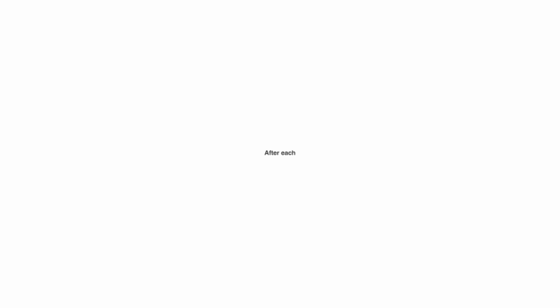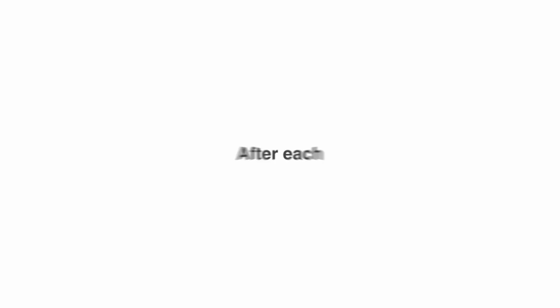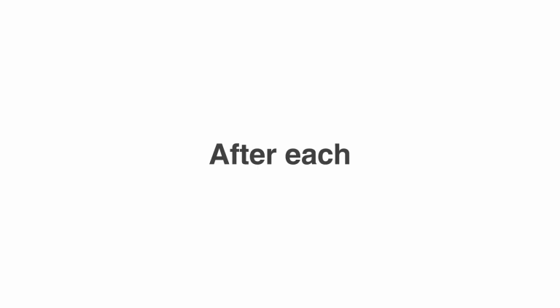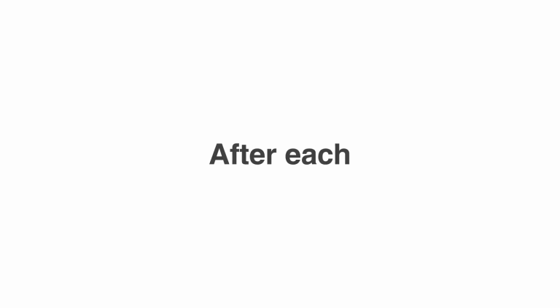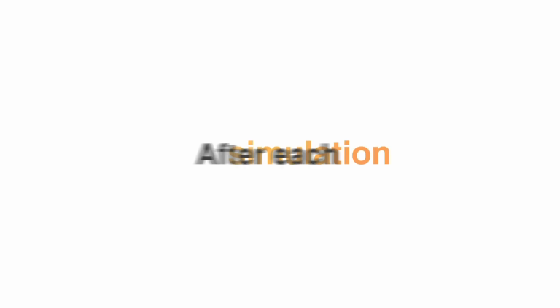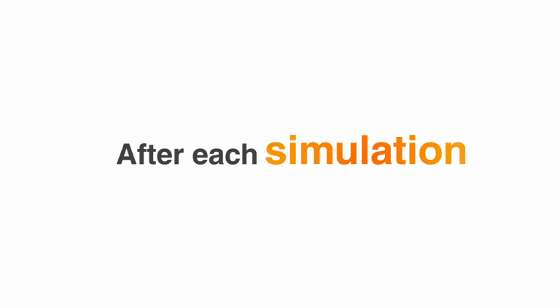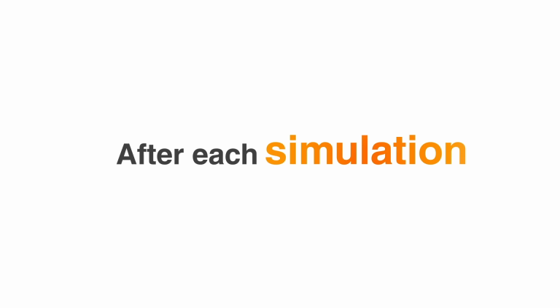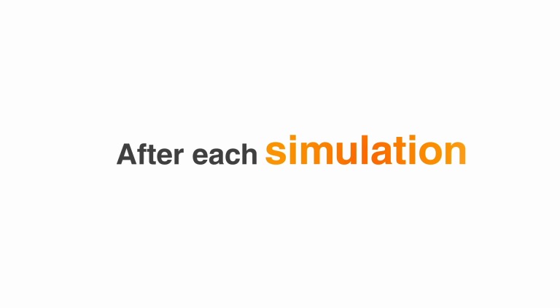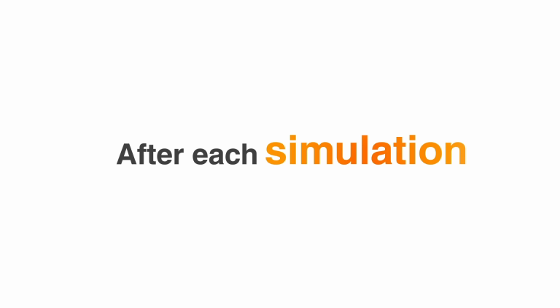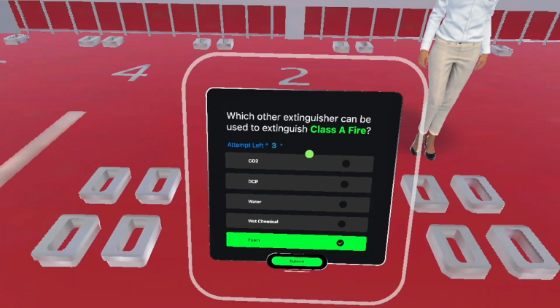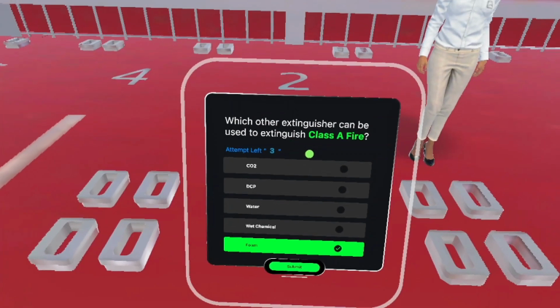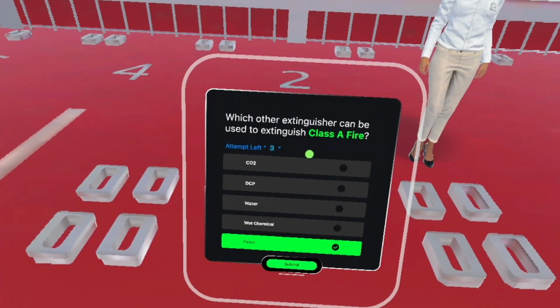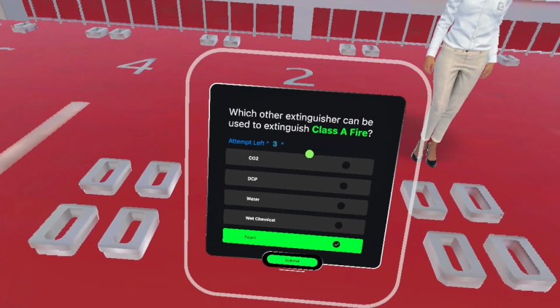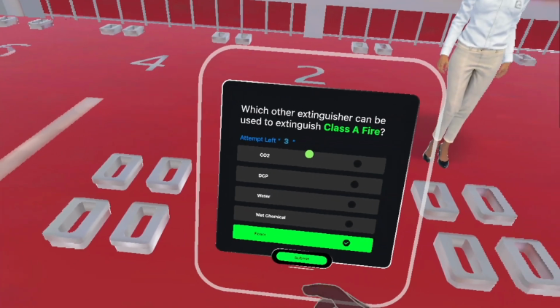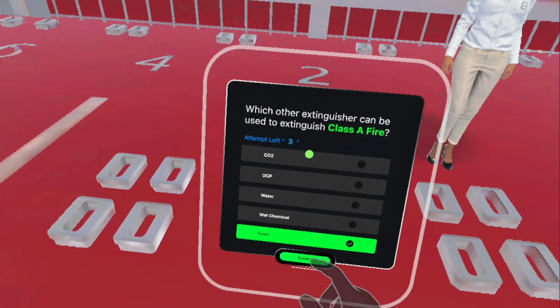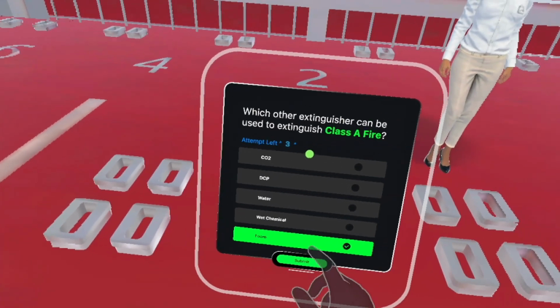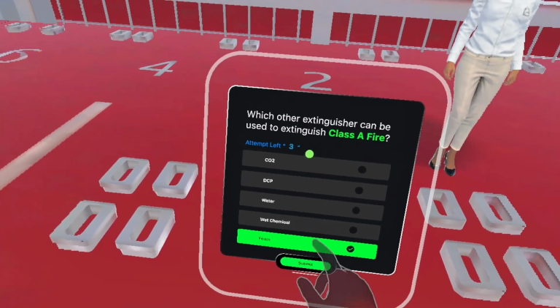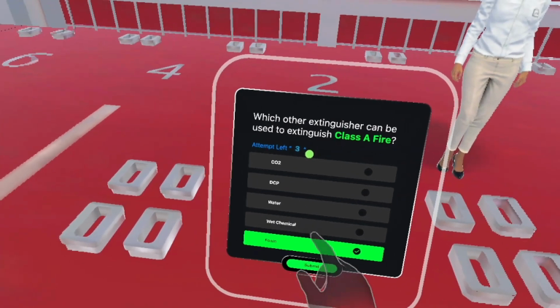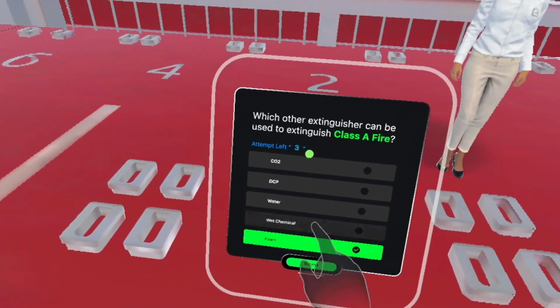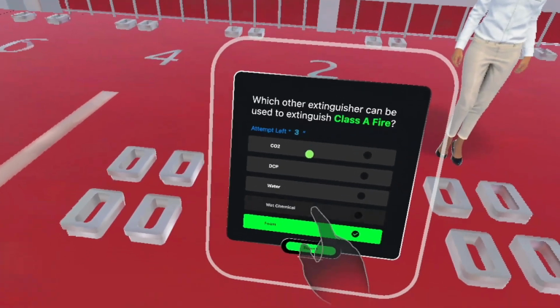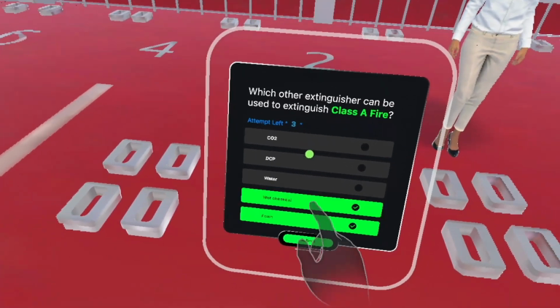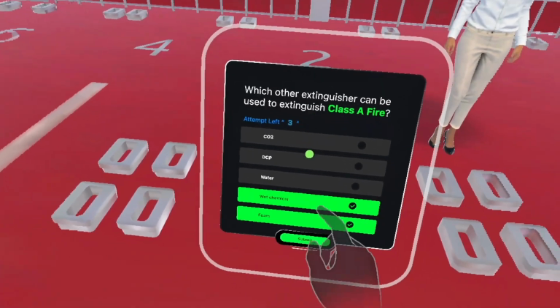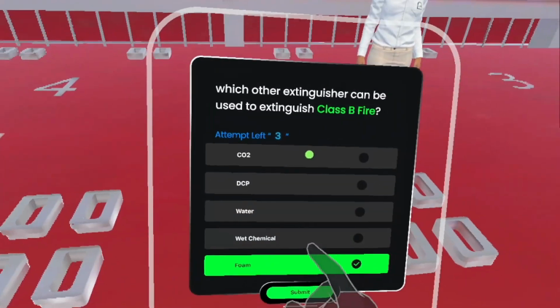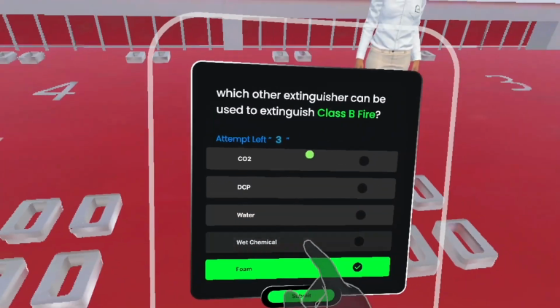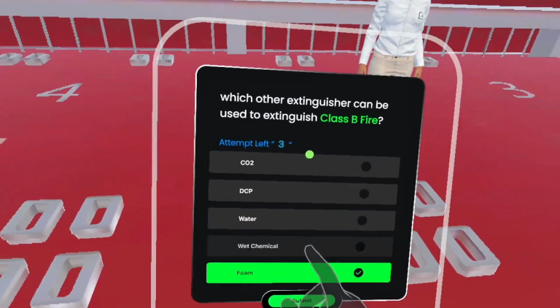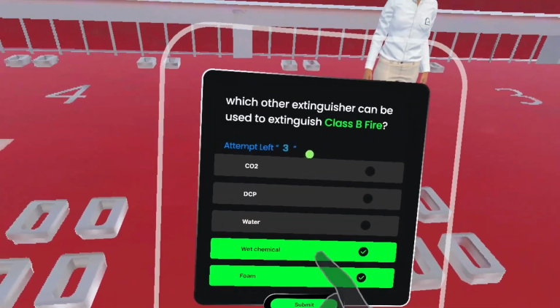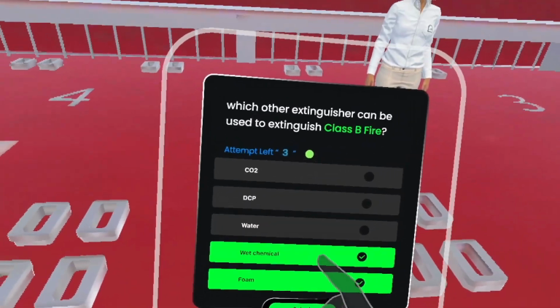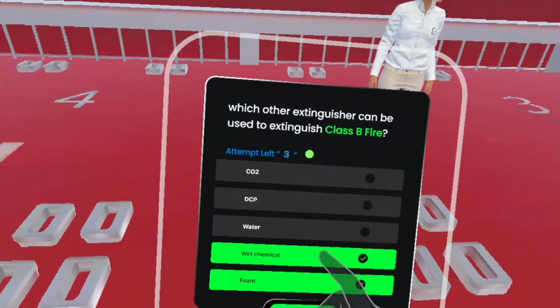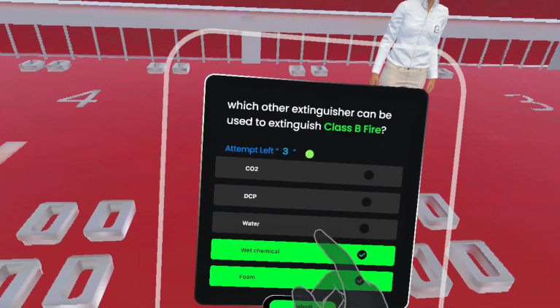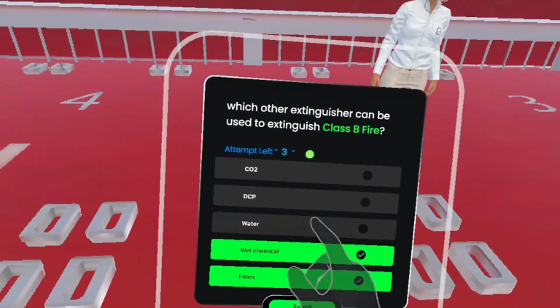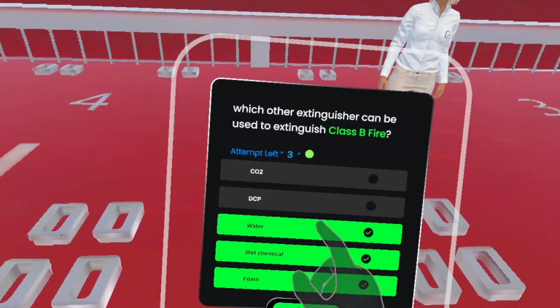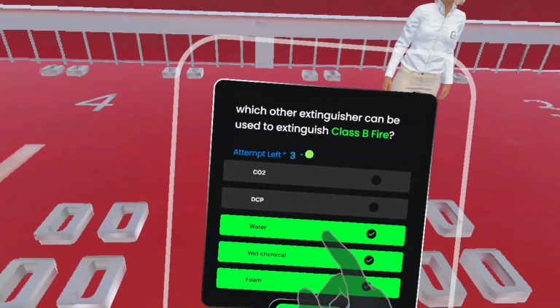After each simulation, answer a few multiple-choice questions to solidify your learnings.